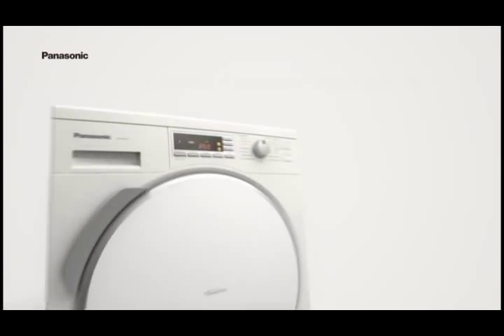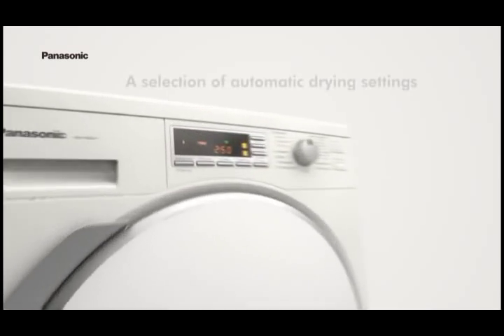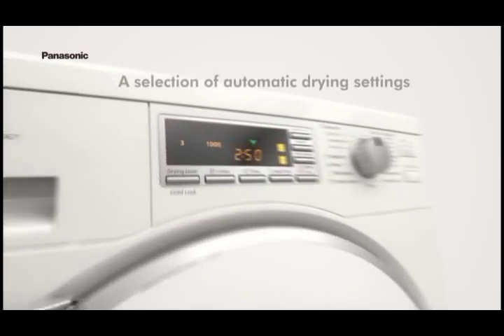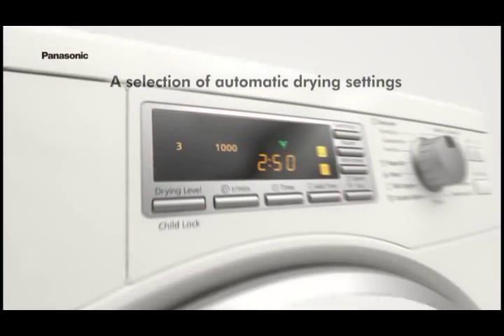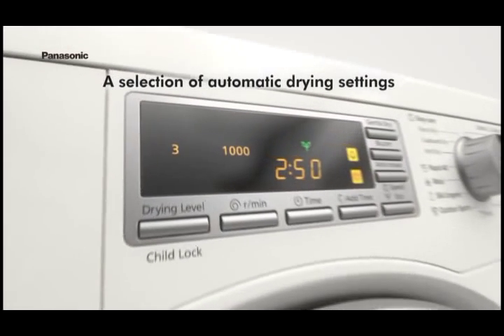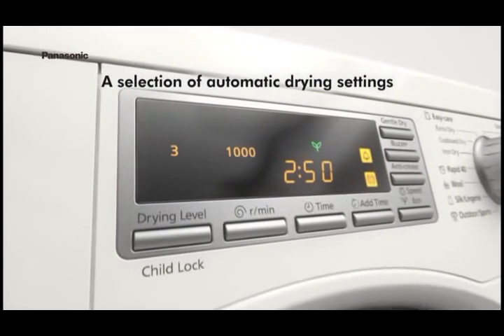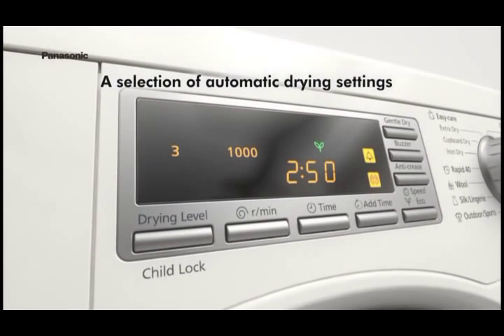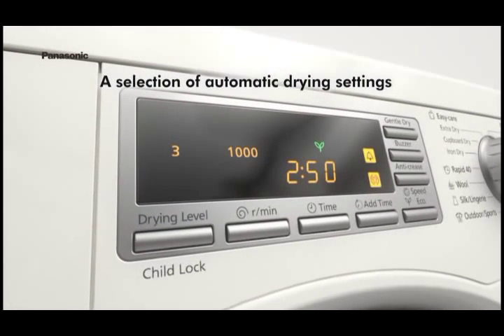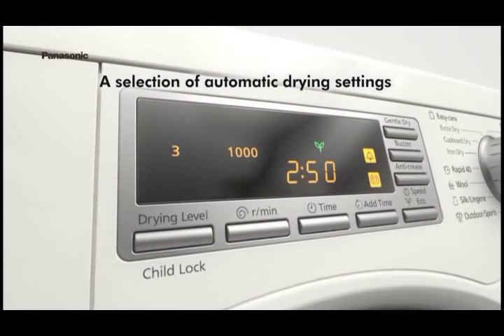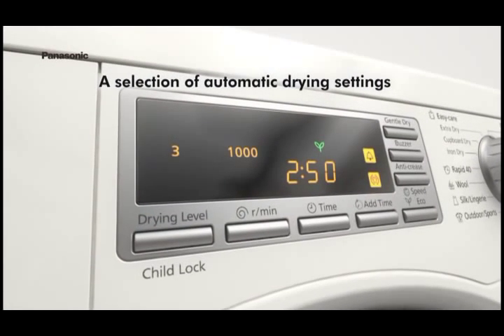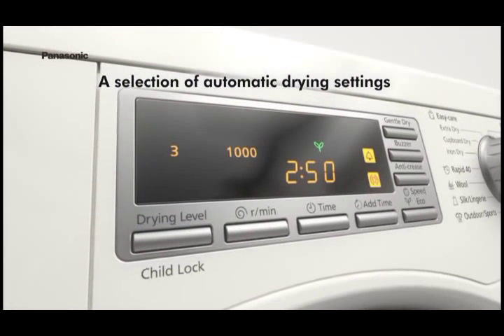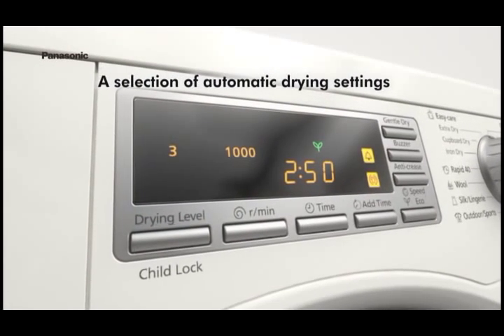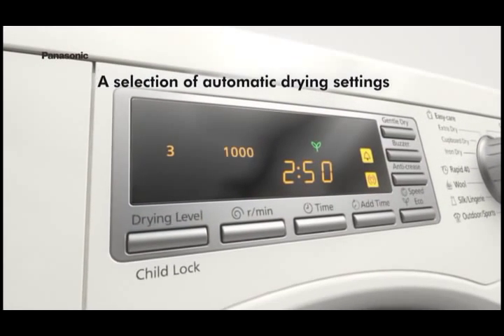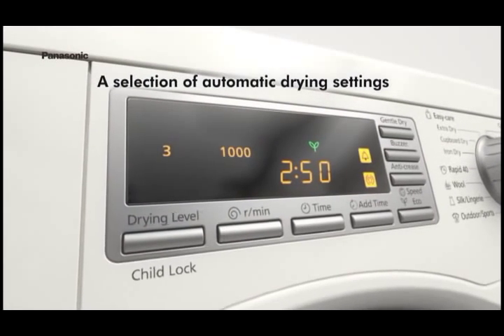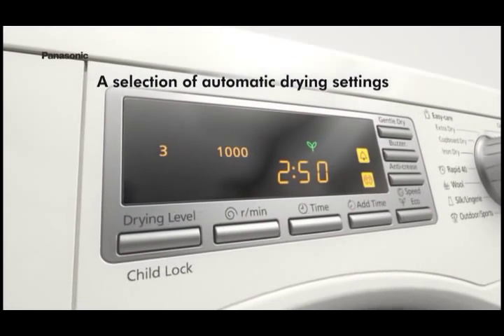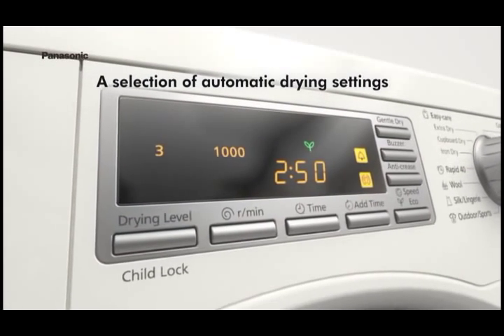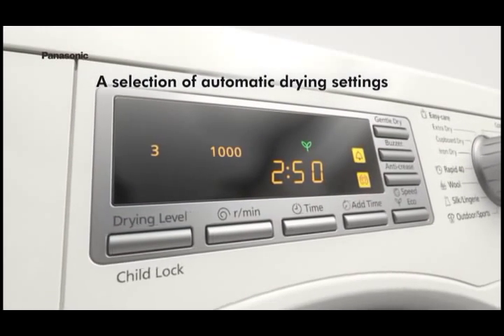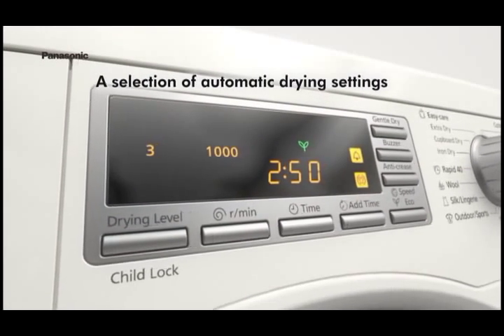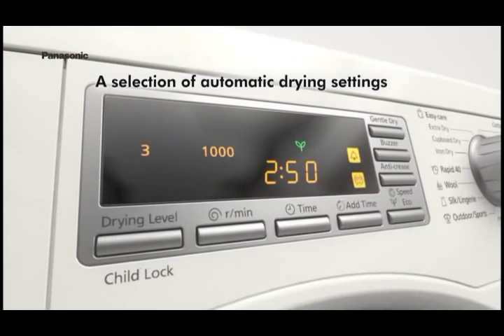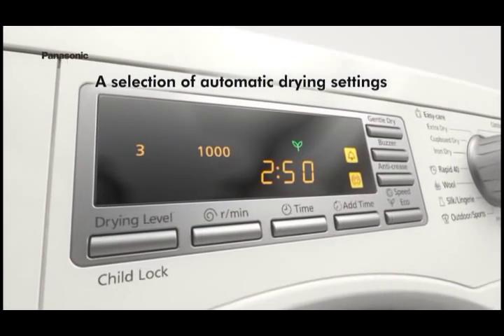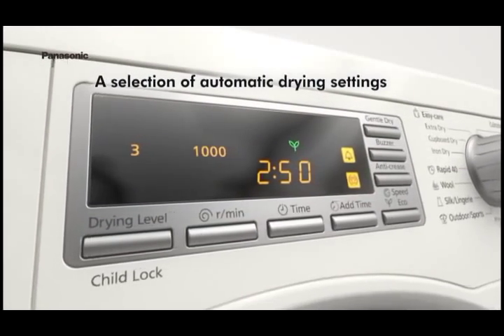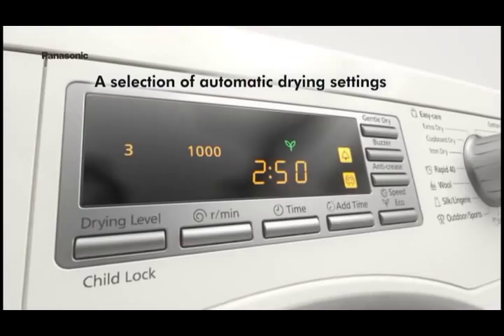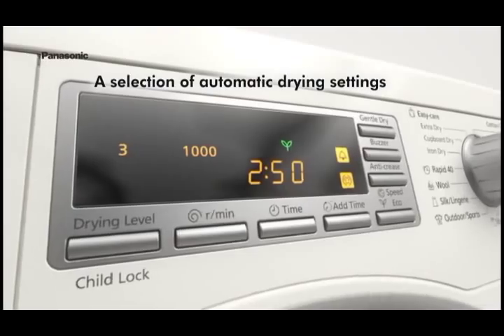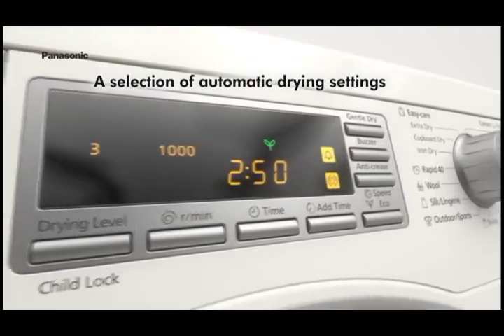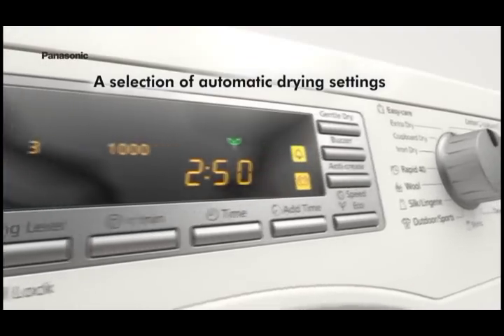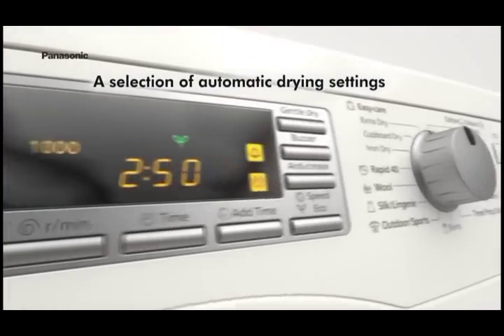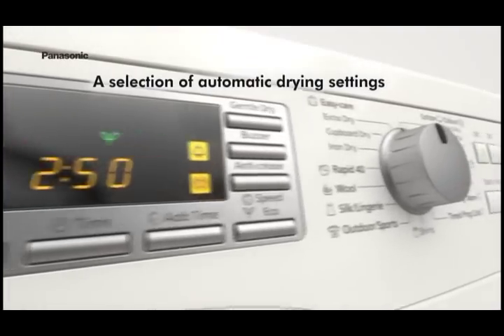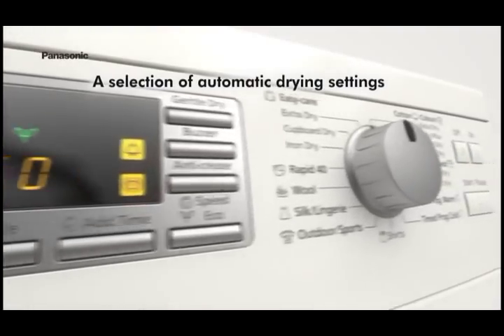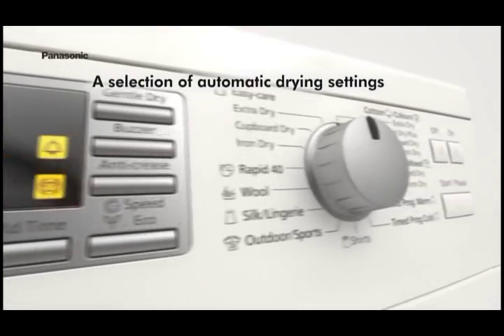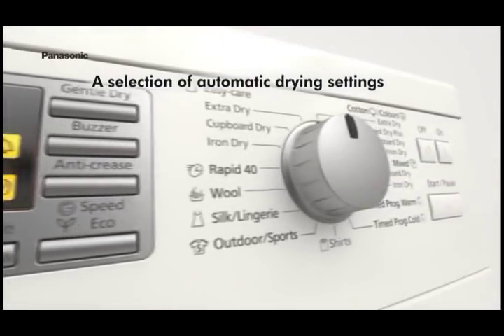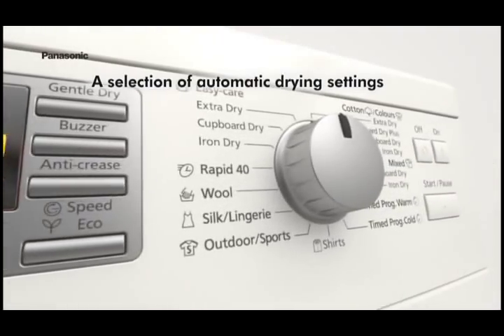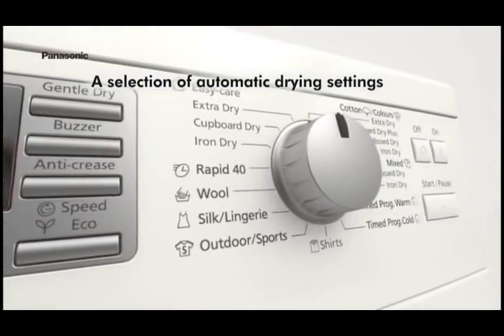Panasonic dryers feature a wide range of drying modes to satisfy various needs.